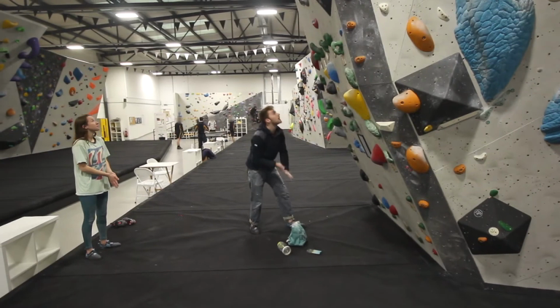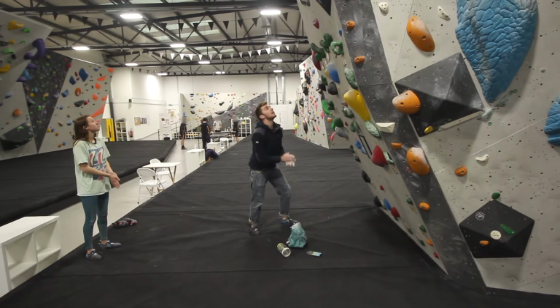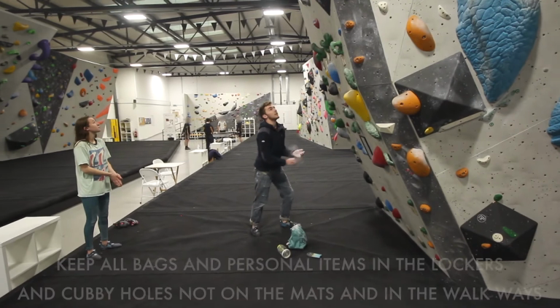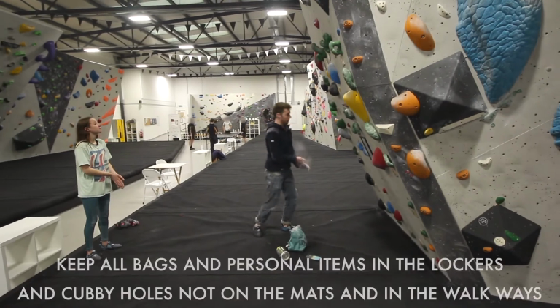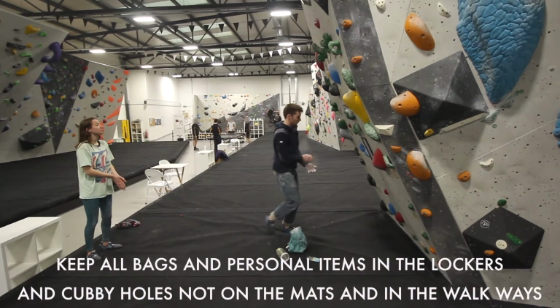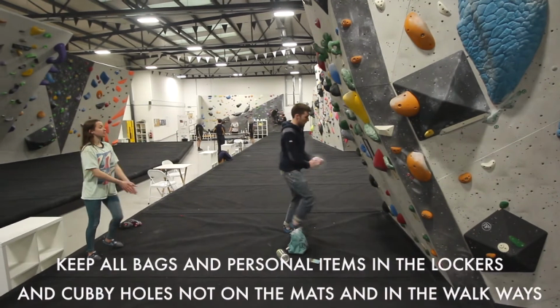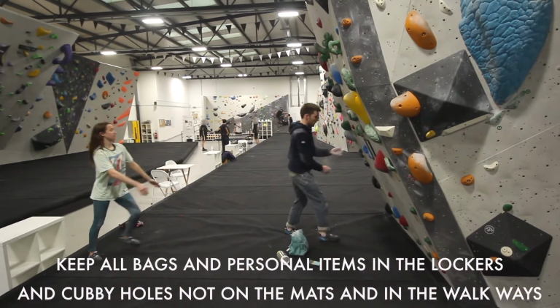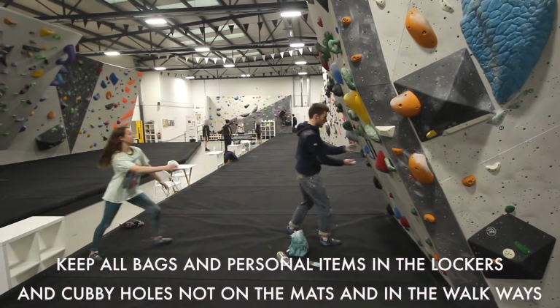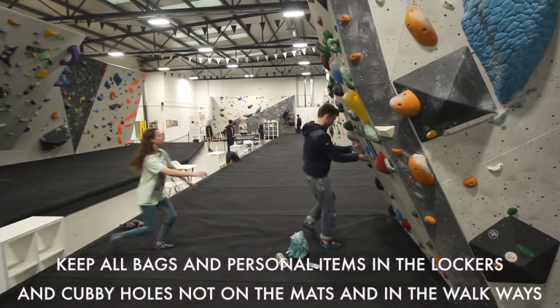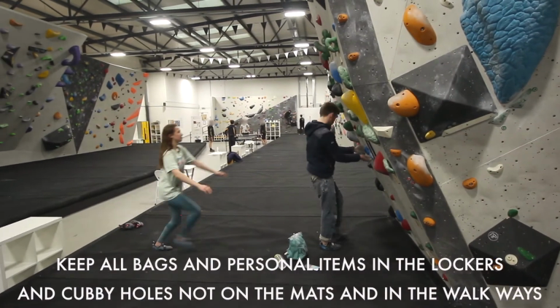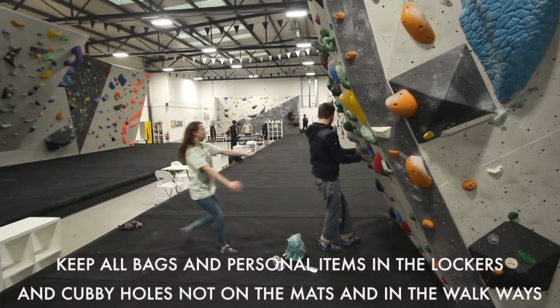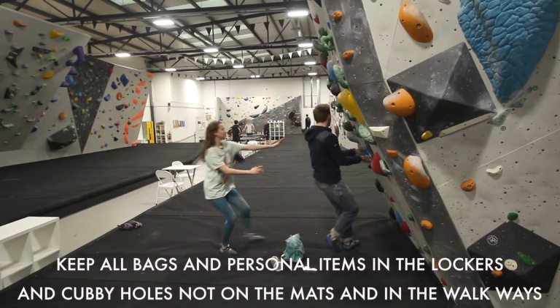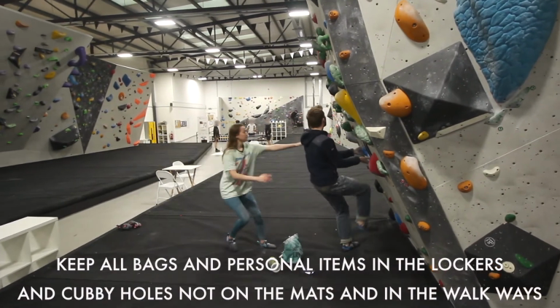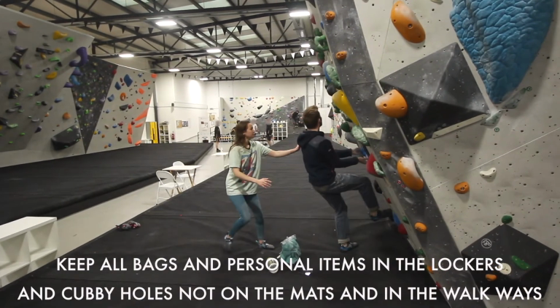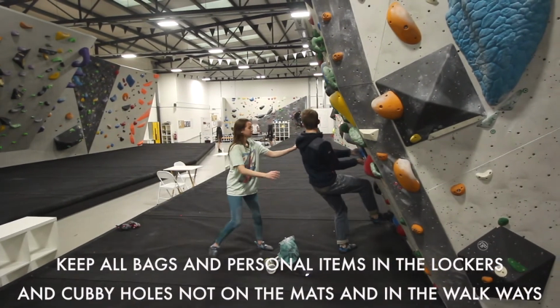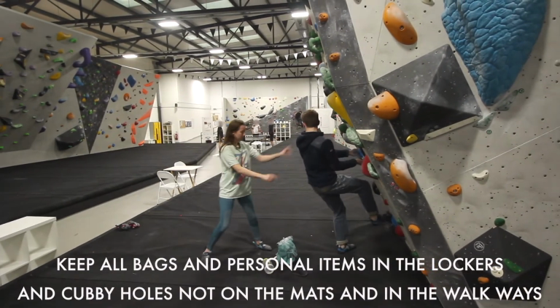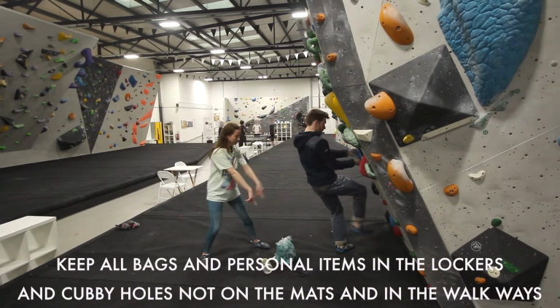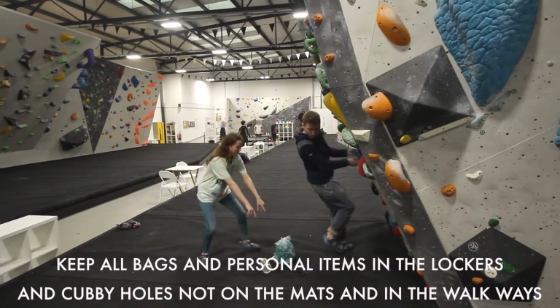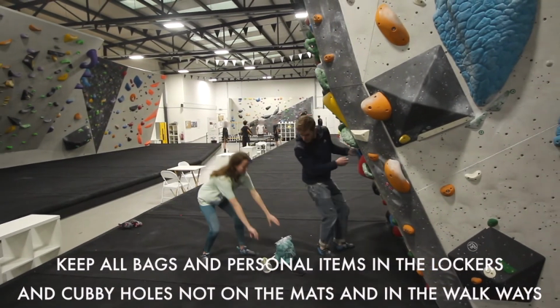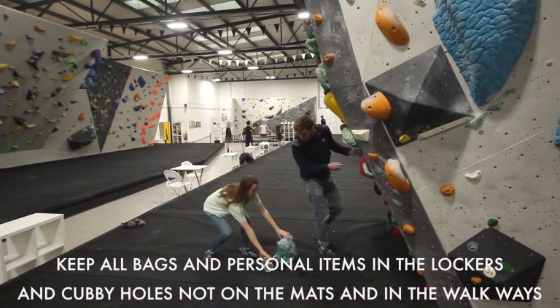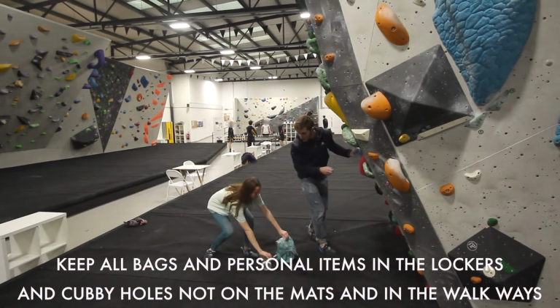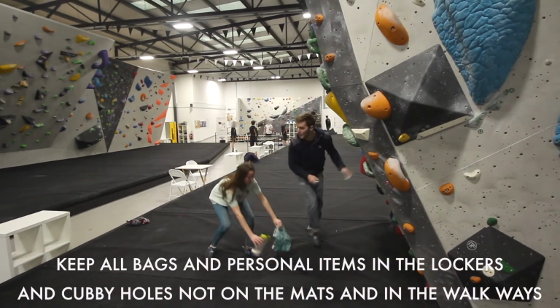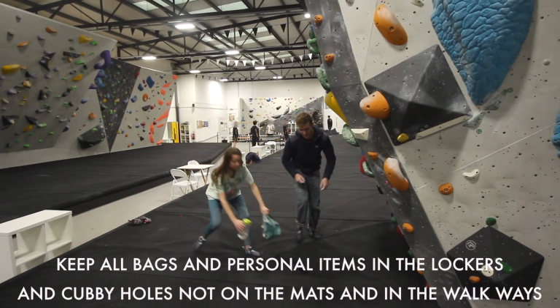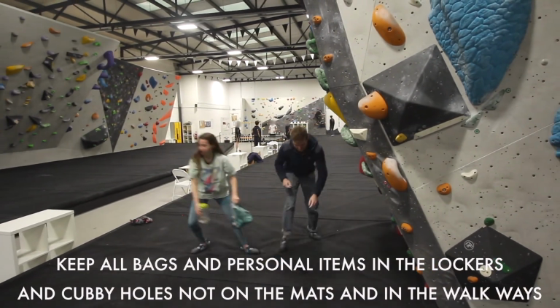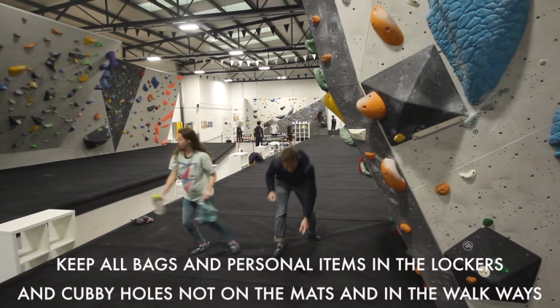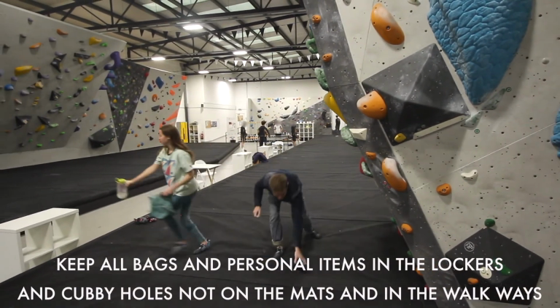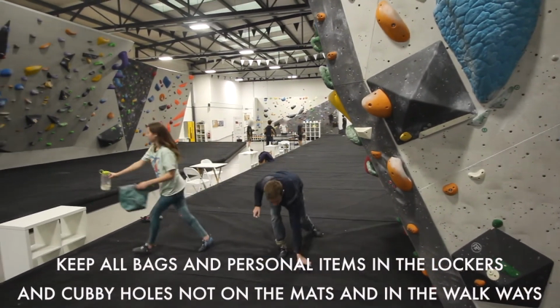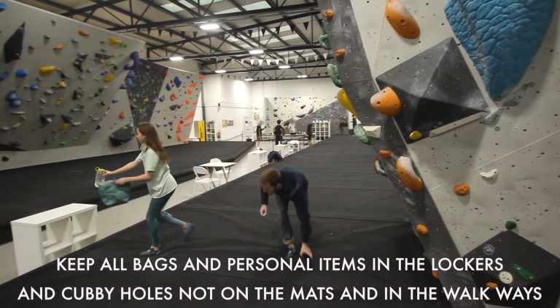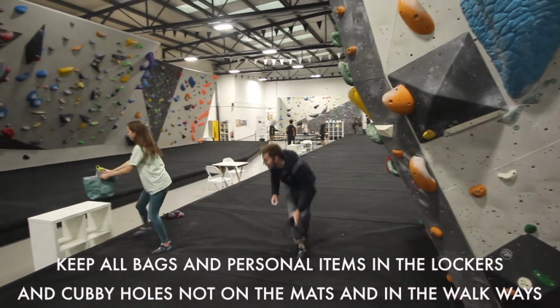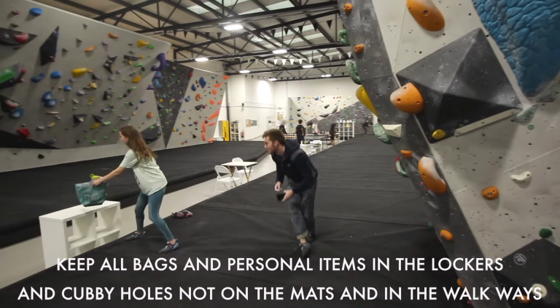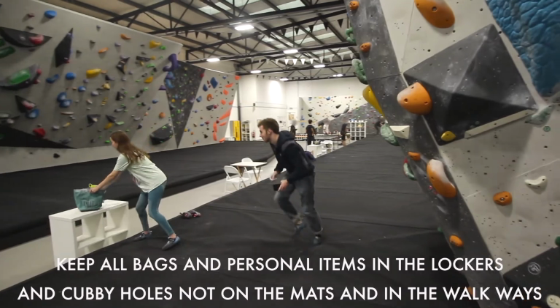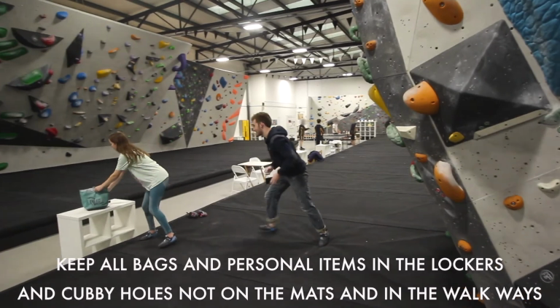Keep all bags and personal items in the lockers and cubby holes, not on the mats and in the walkways.